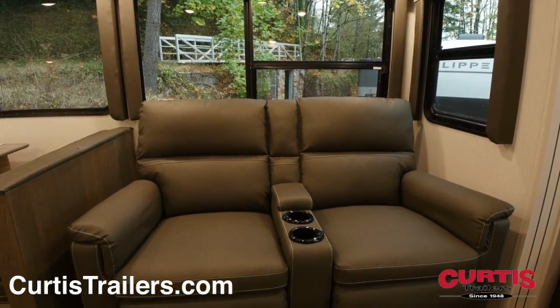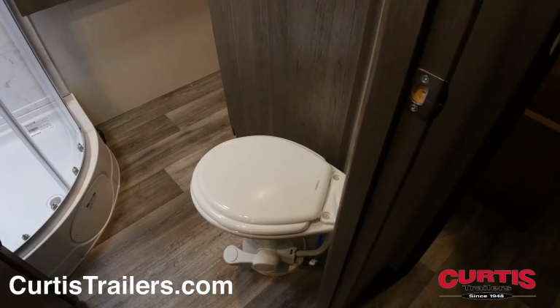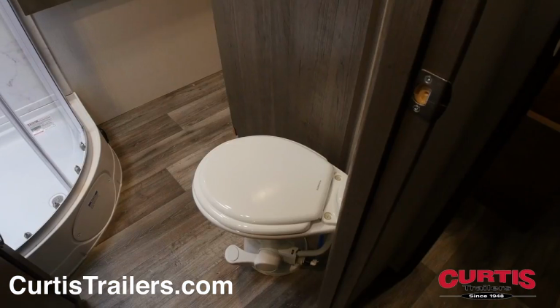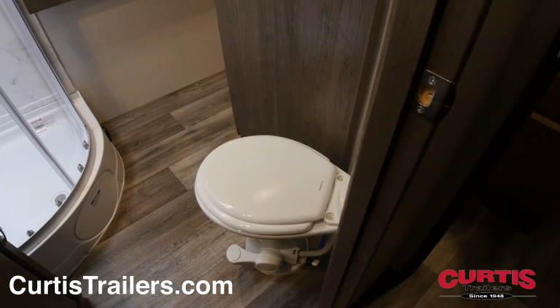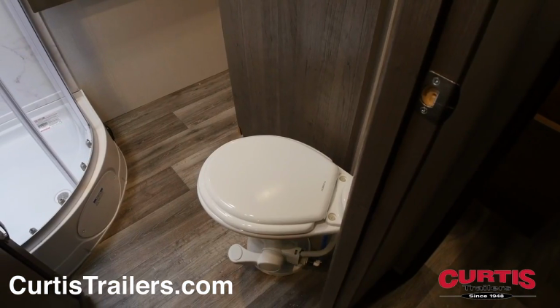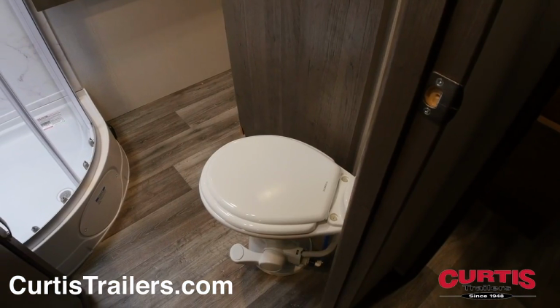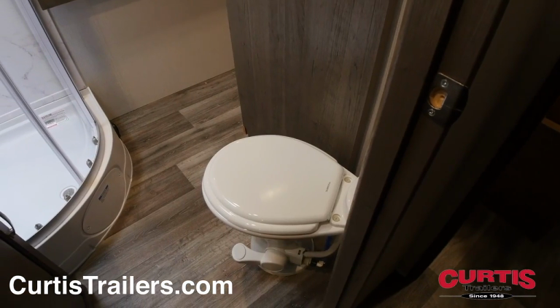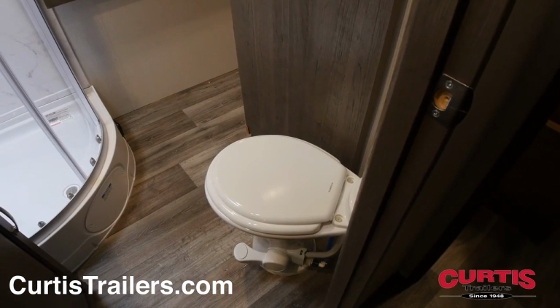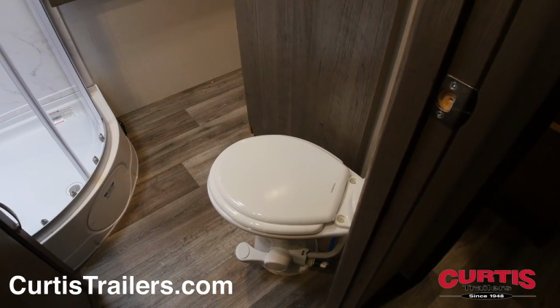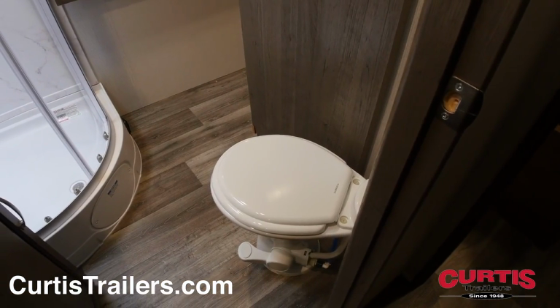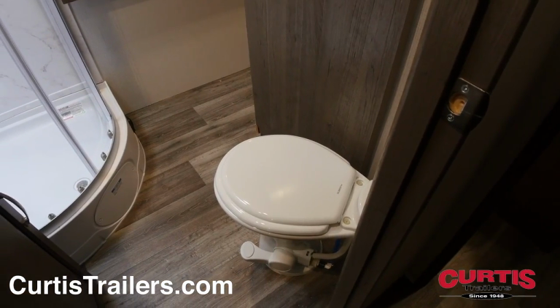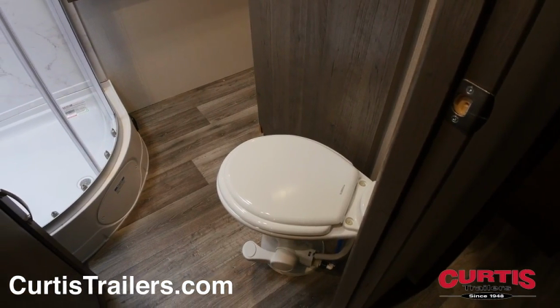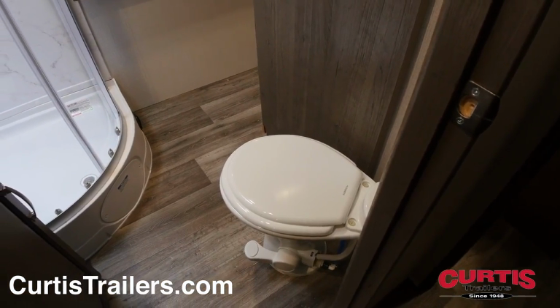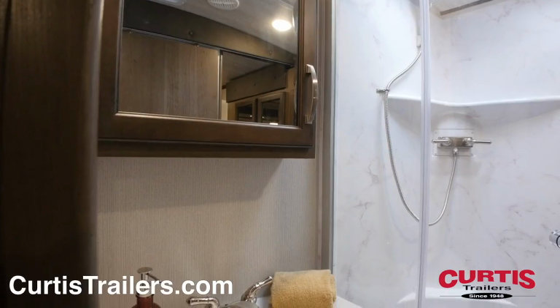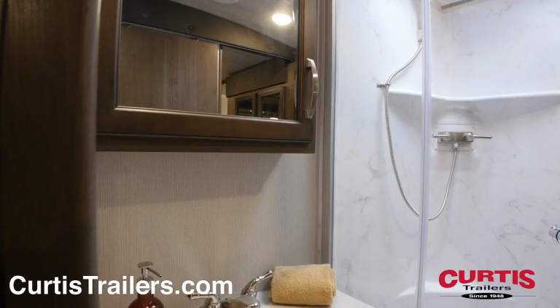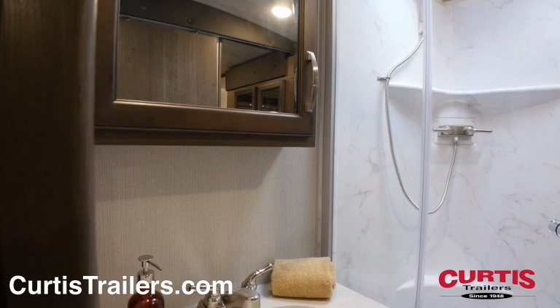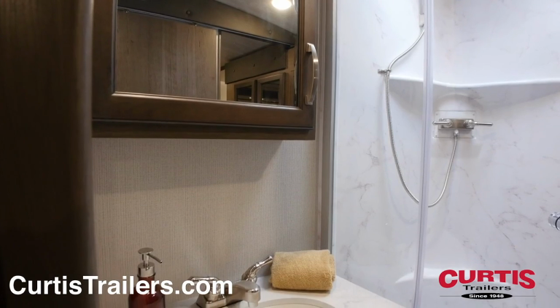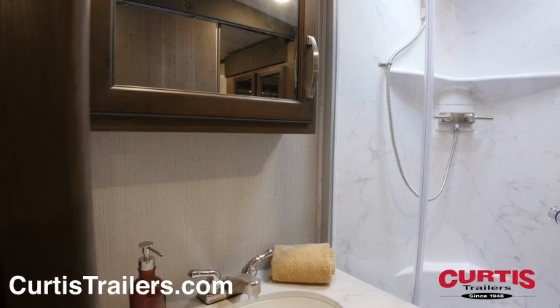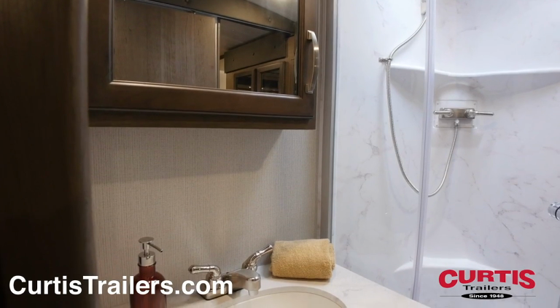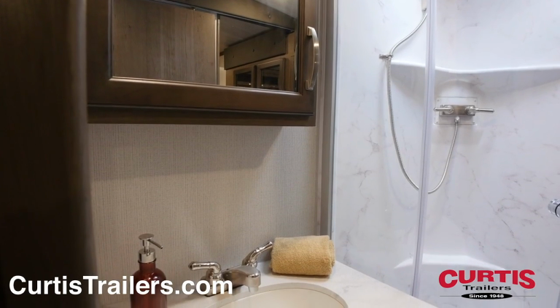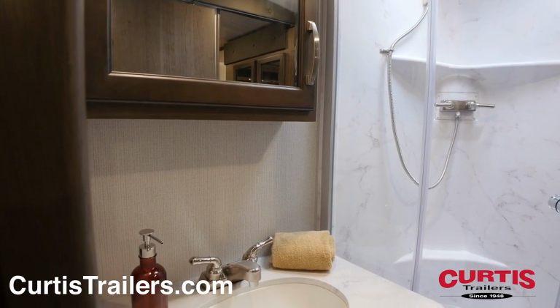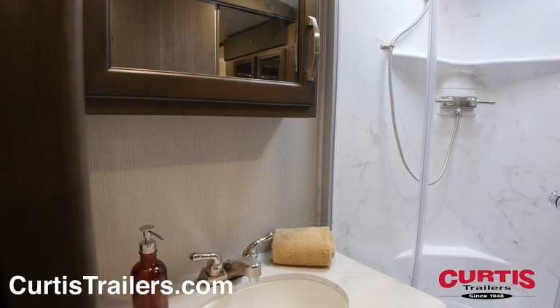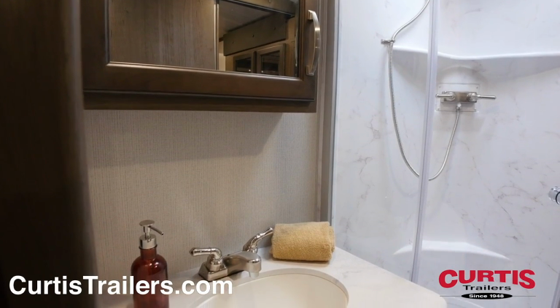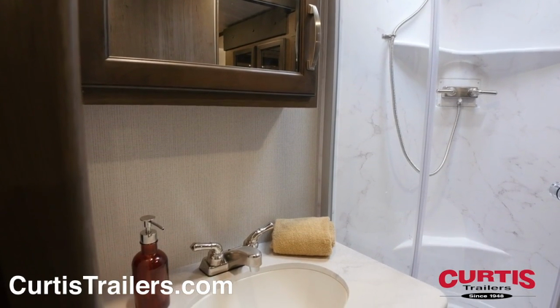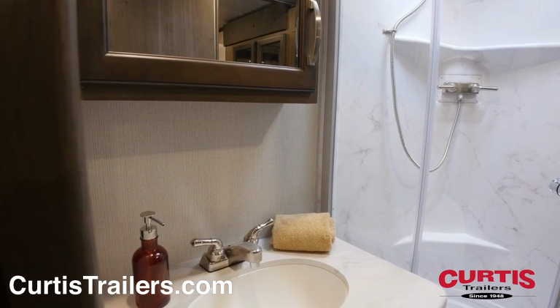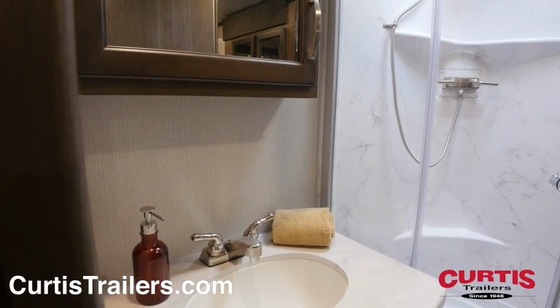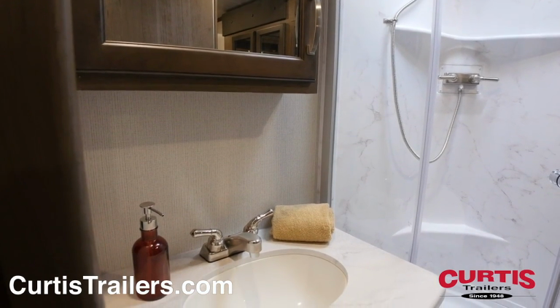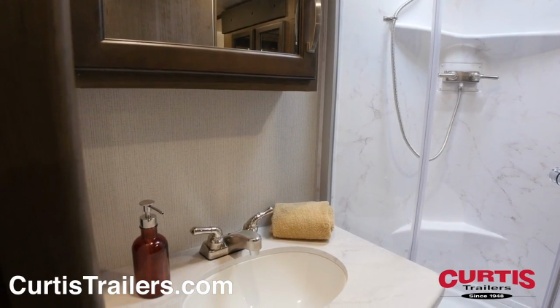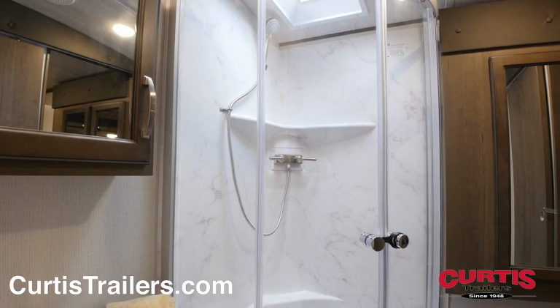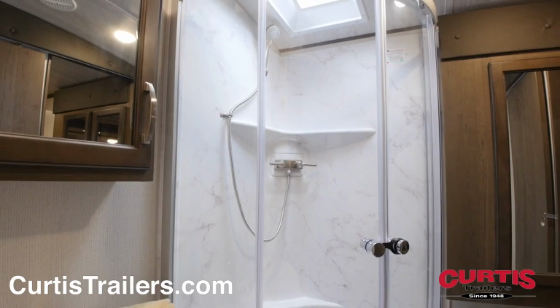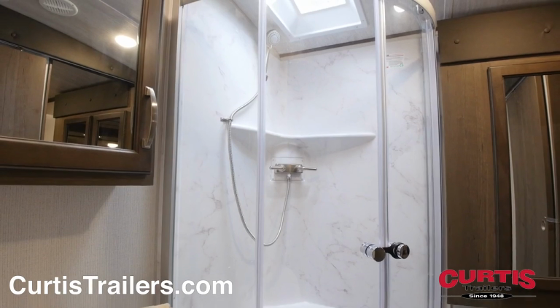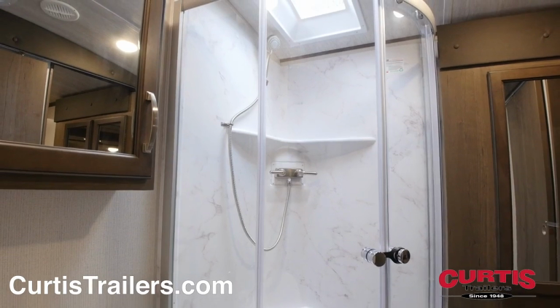The bathroom holds a porcelain step flush toilet, residential-style faucet set beneath a mirrored medicine cabinet, and a skylight shower.